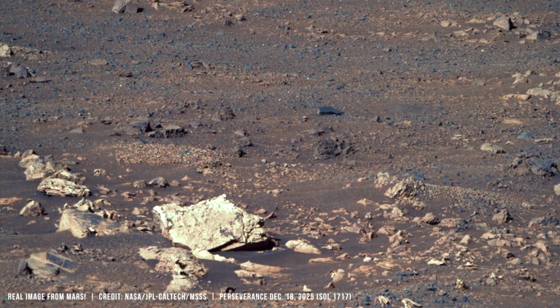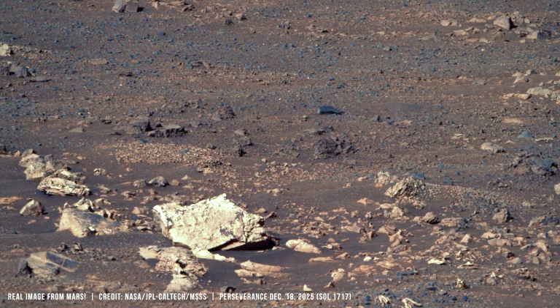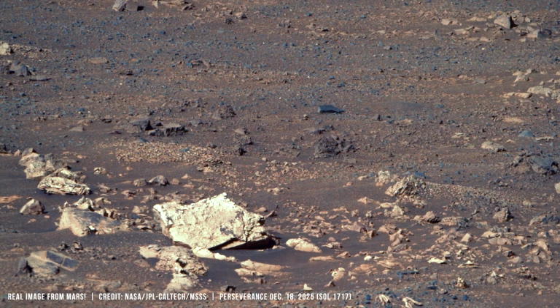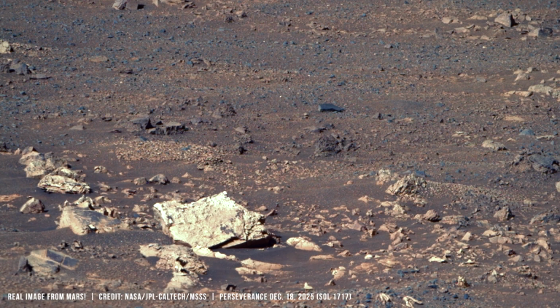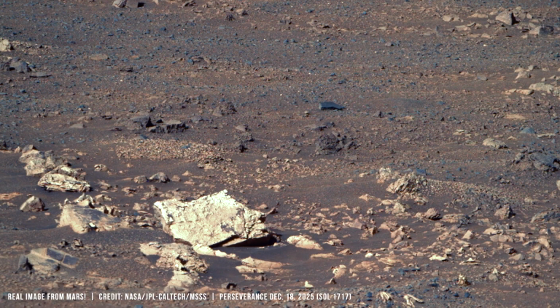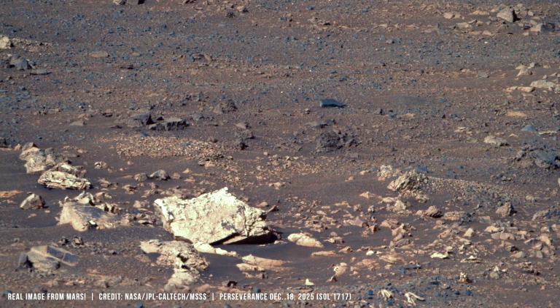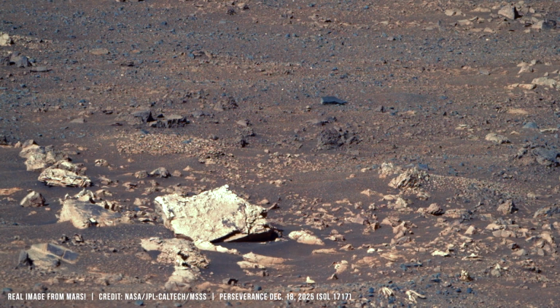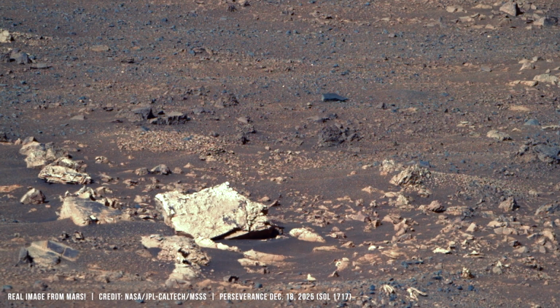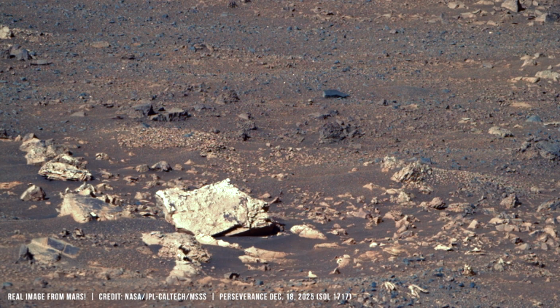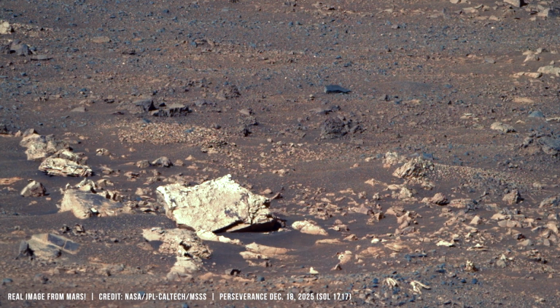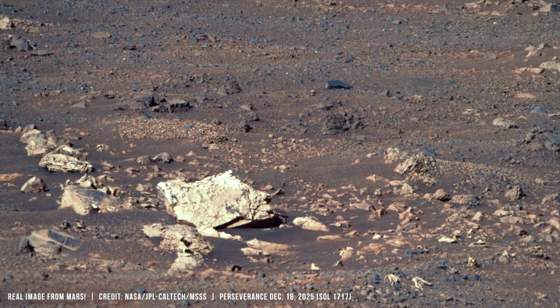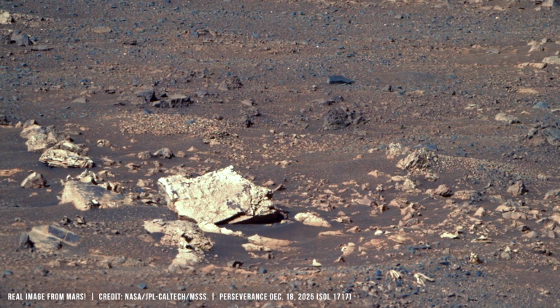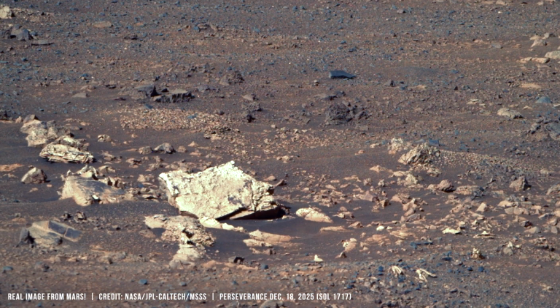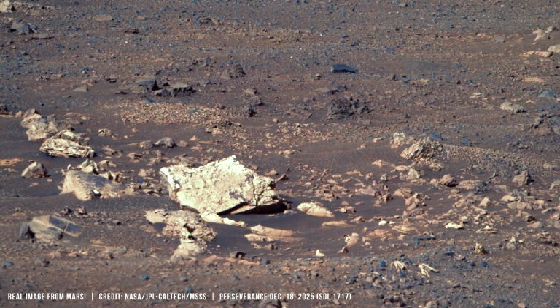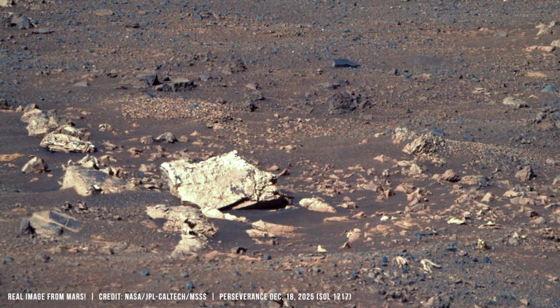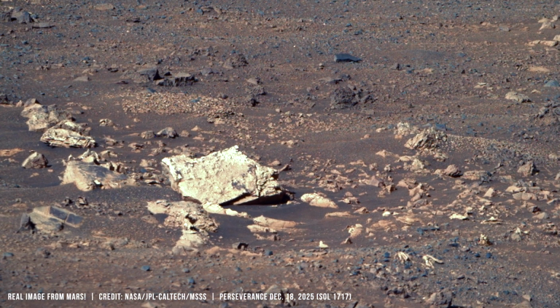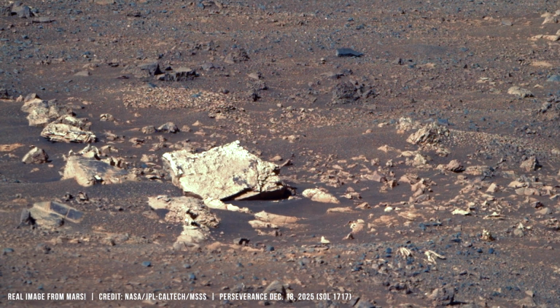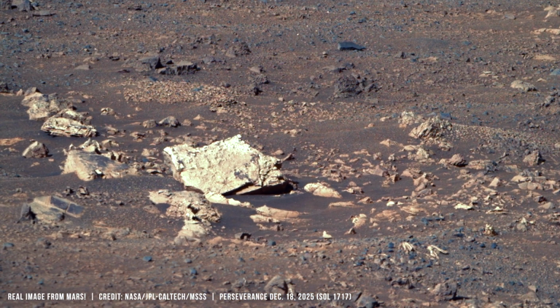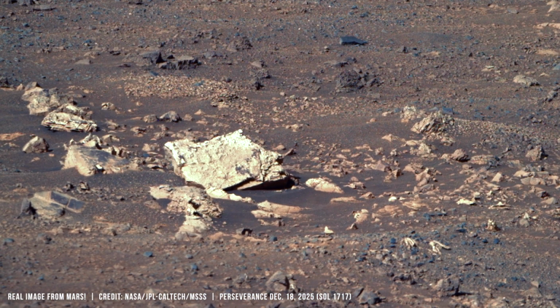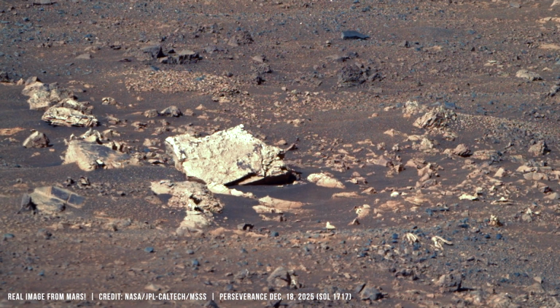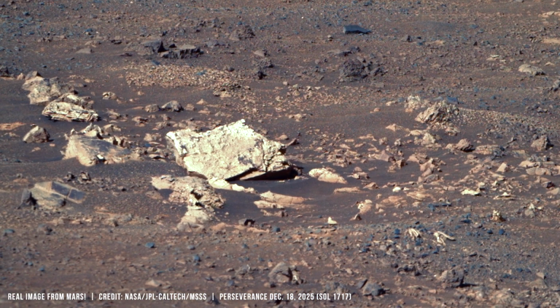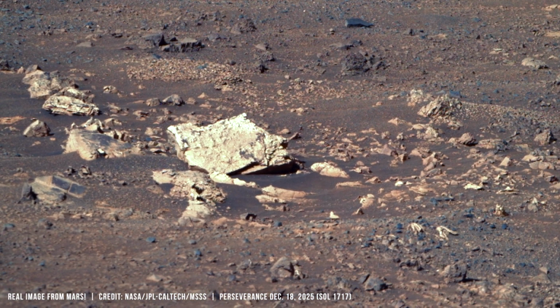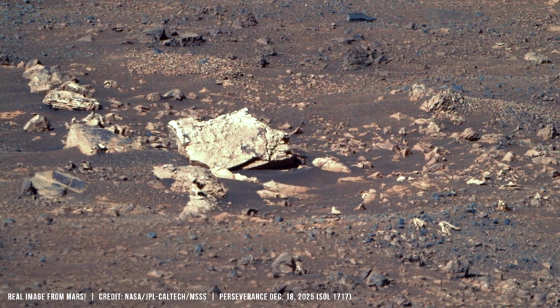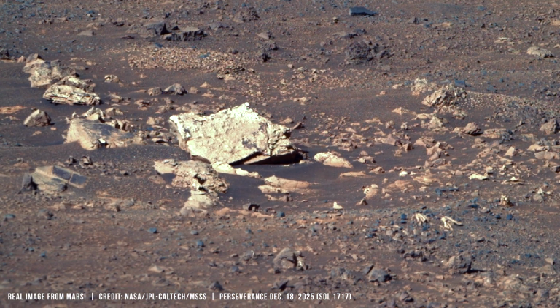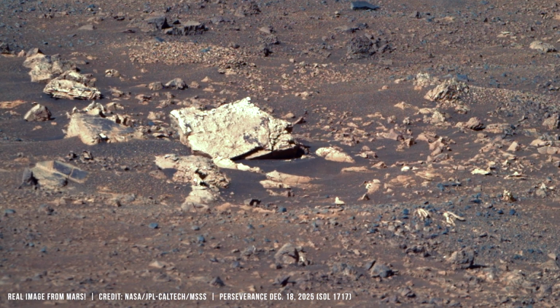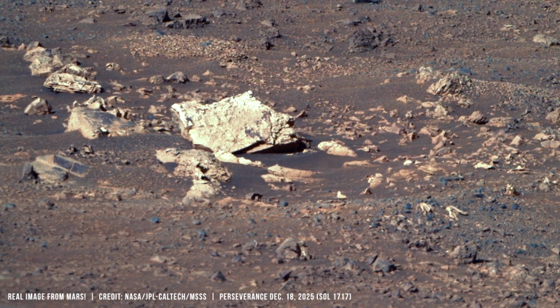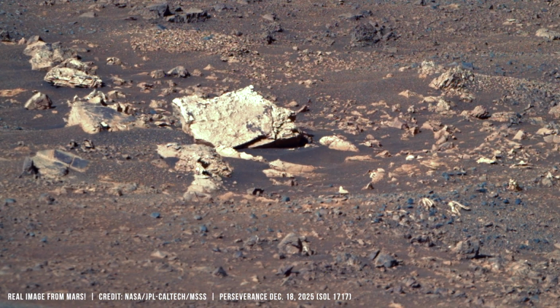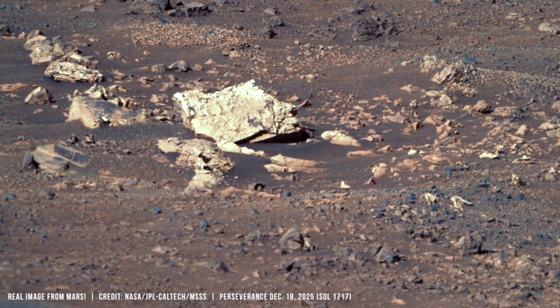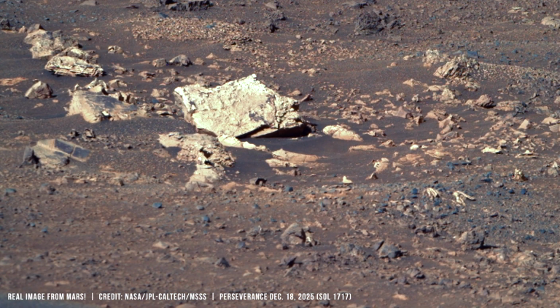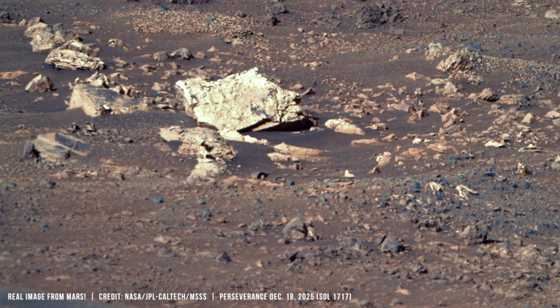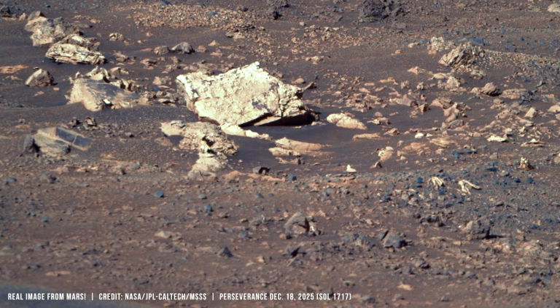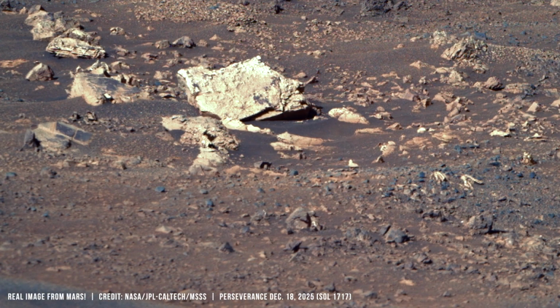Many surfaces show thin, flaky textures. Layers peel, curl, and overlap.